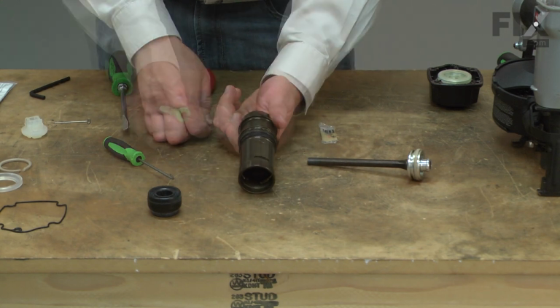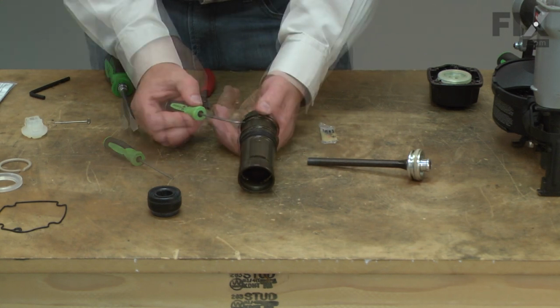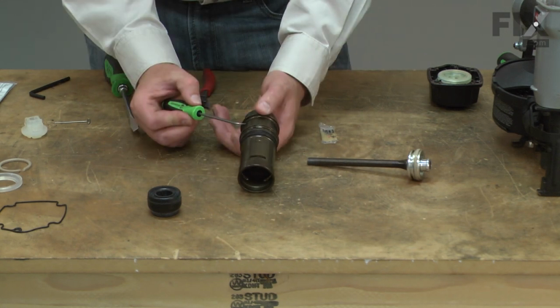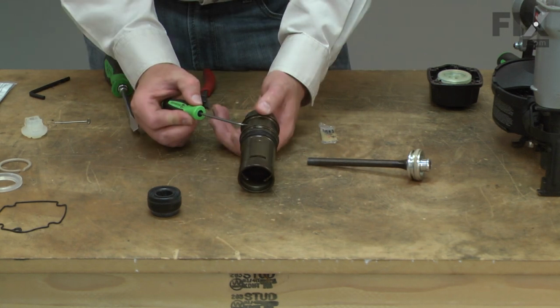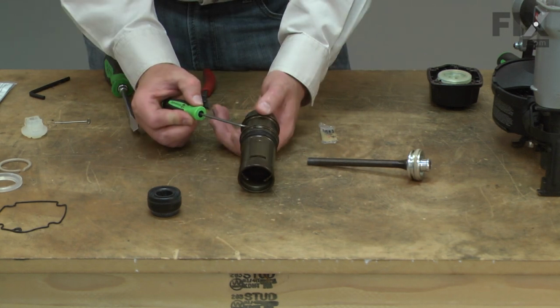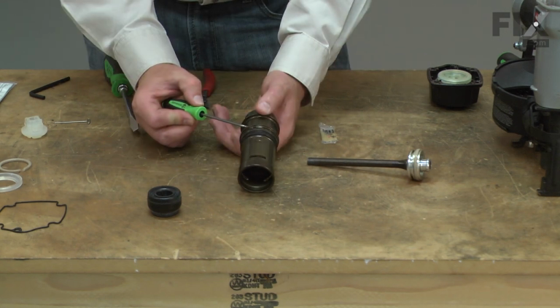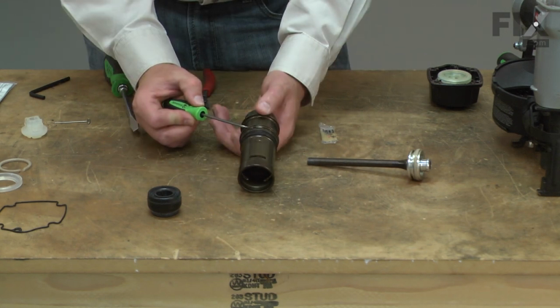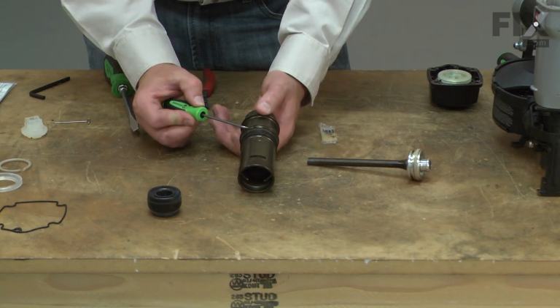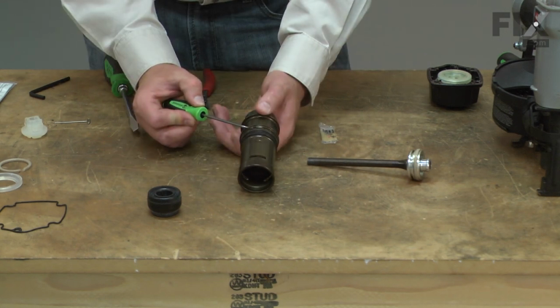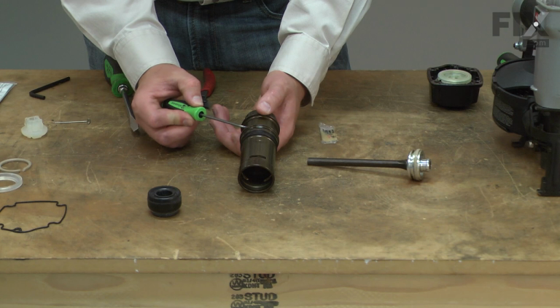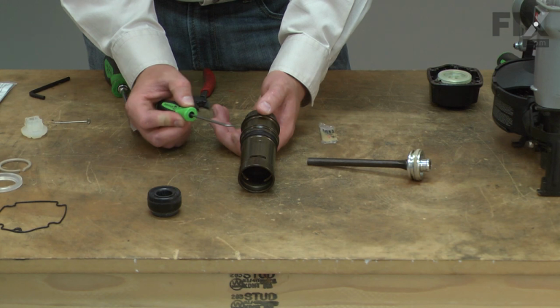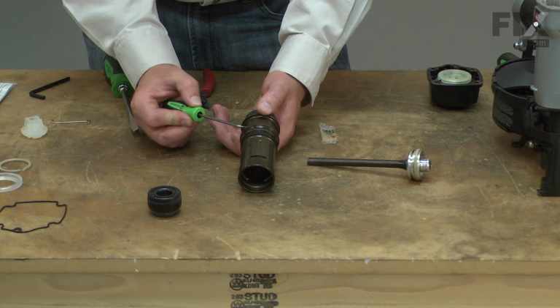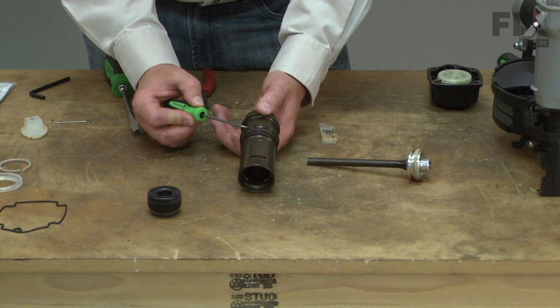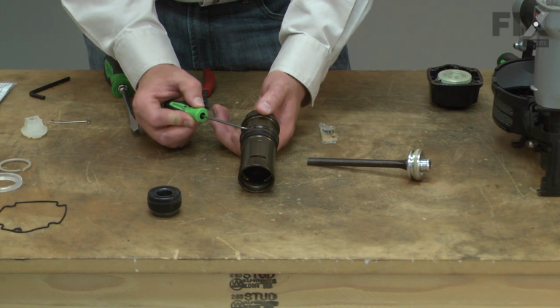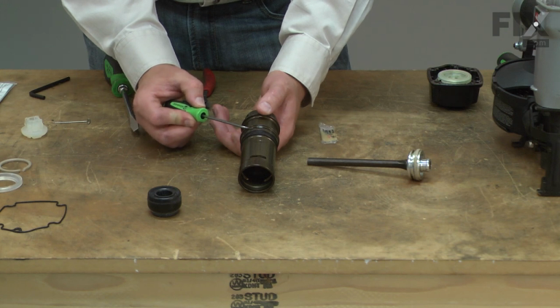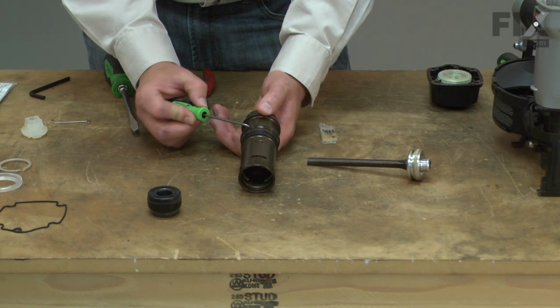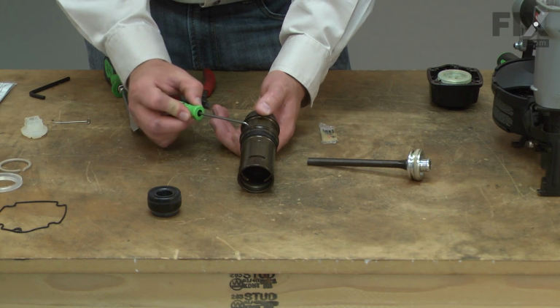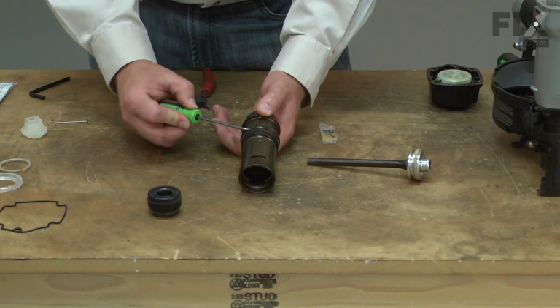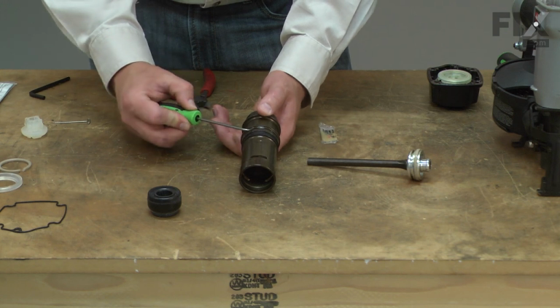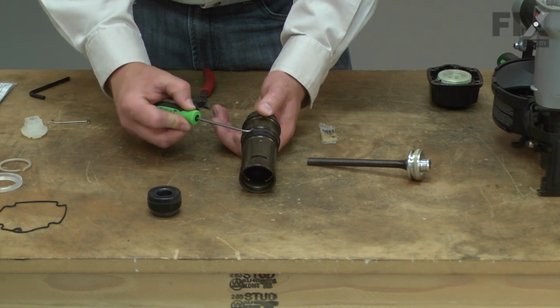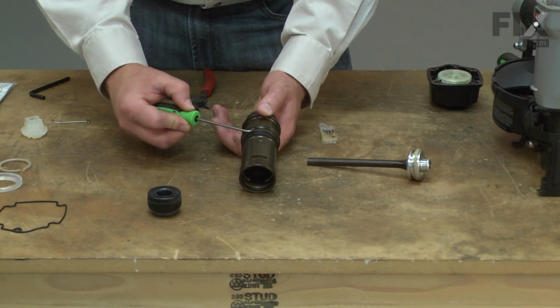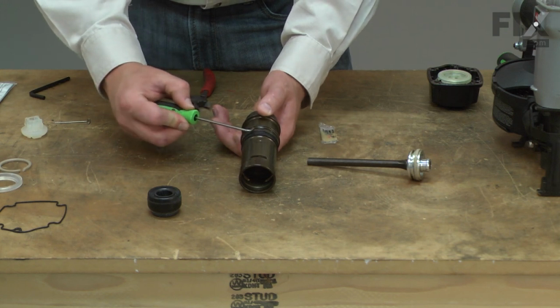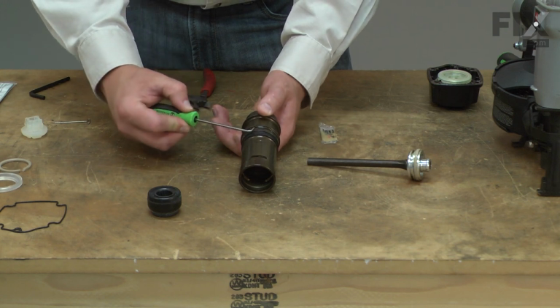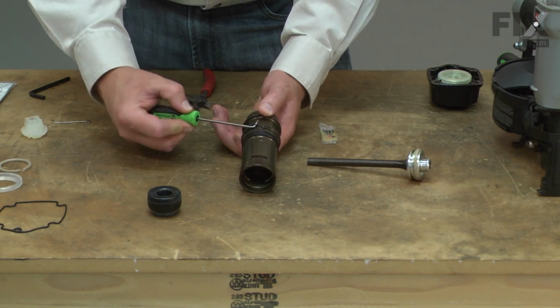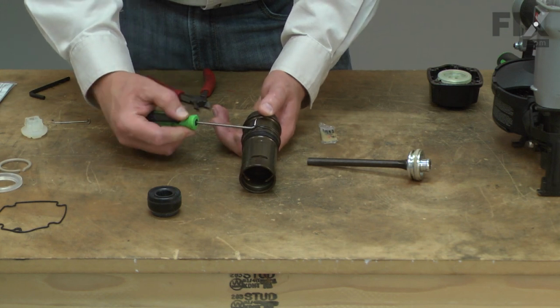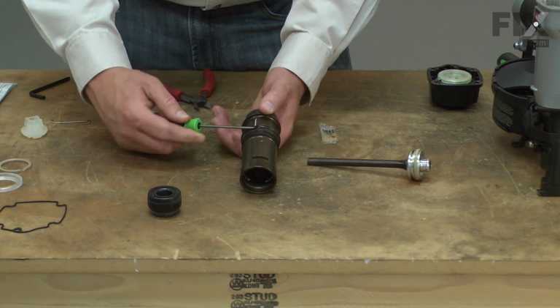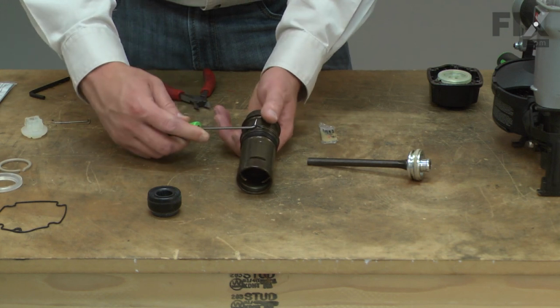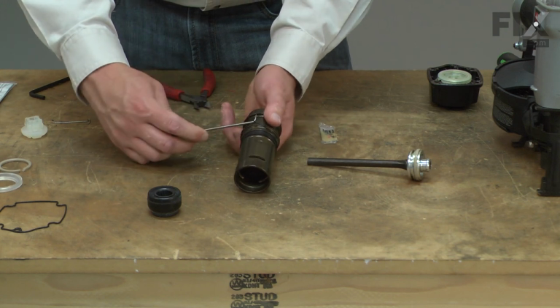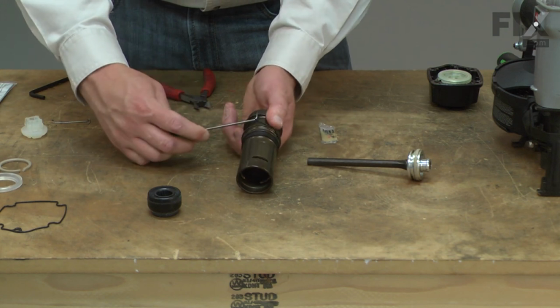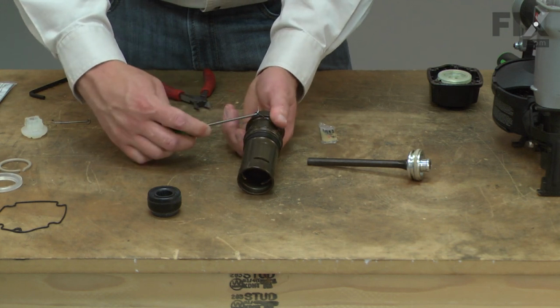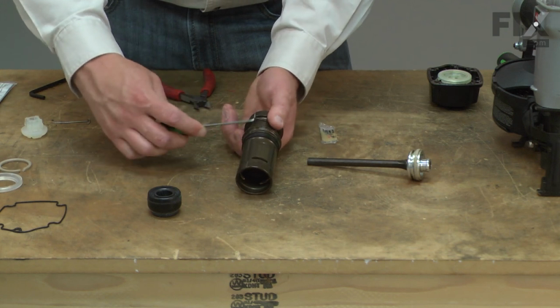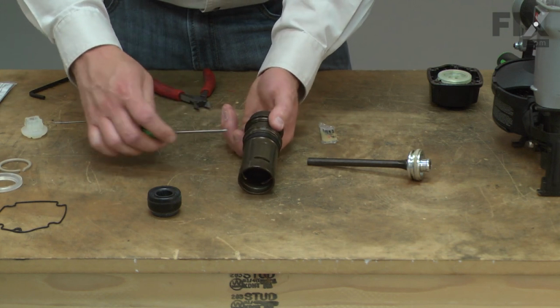Next, I'll replace this O-ring. This one seals the cylinder to the air reservoir.